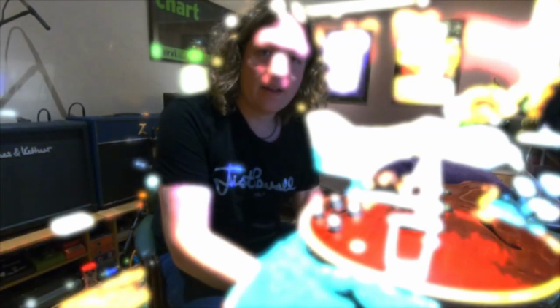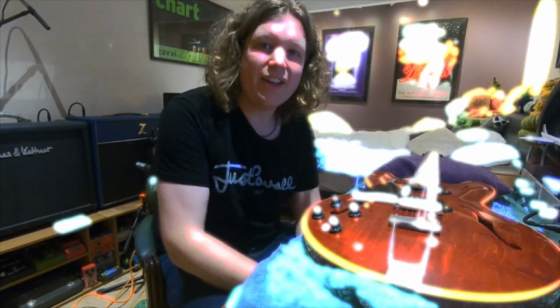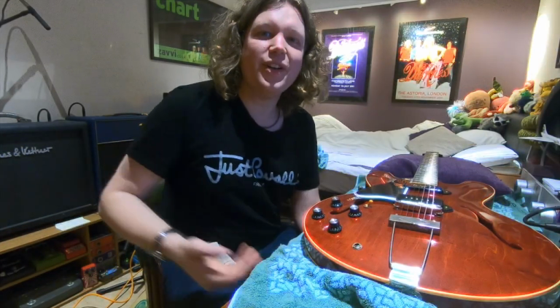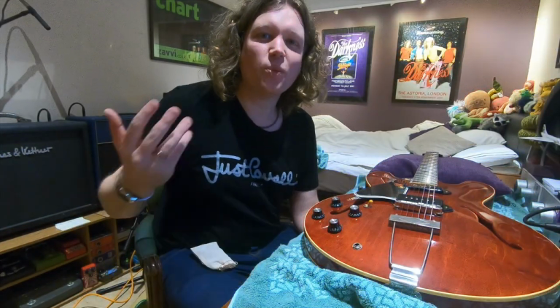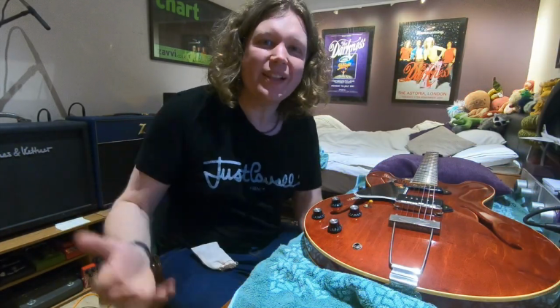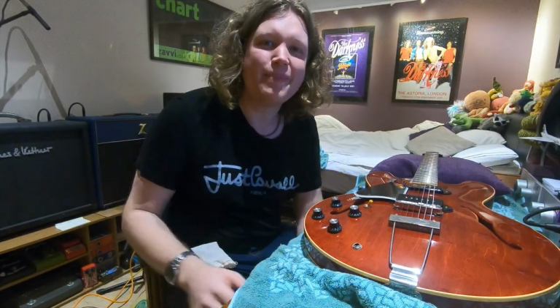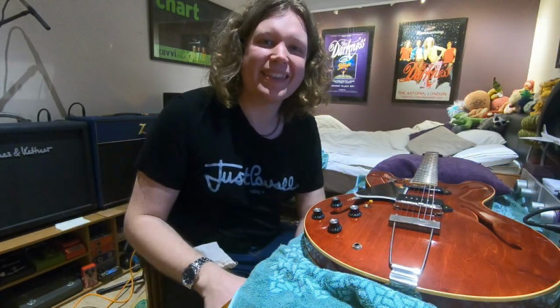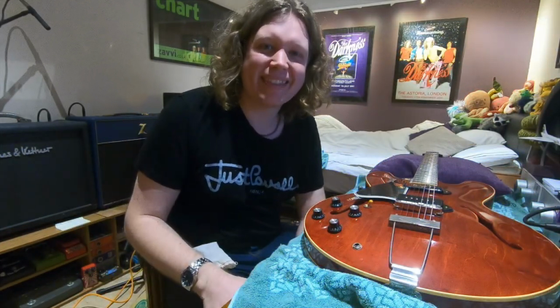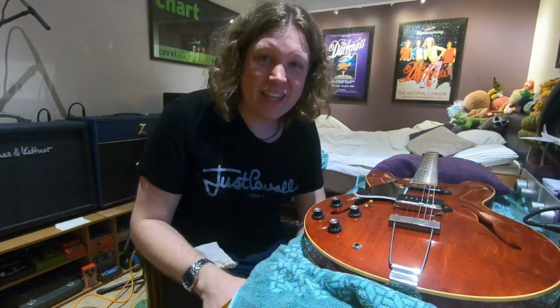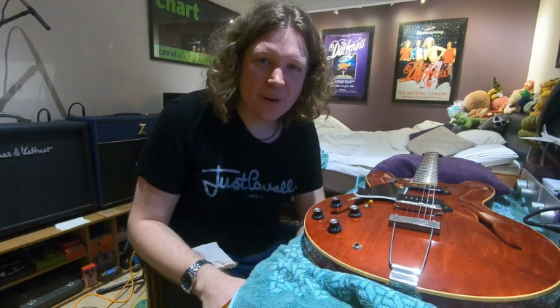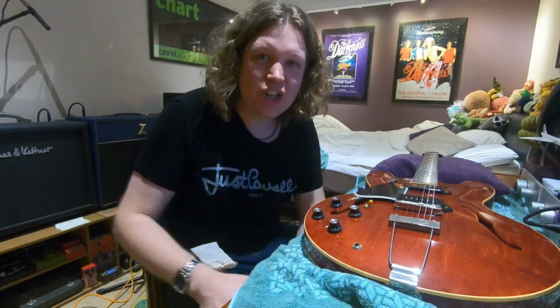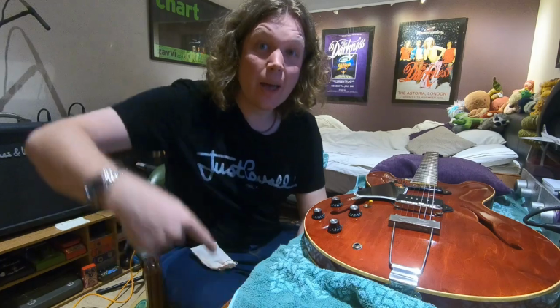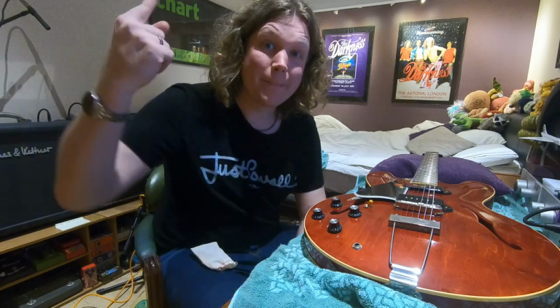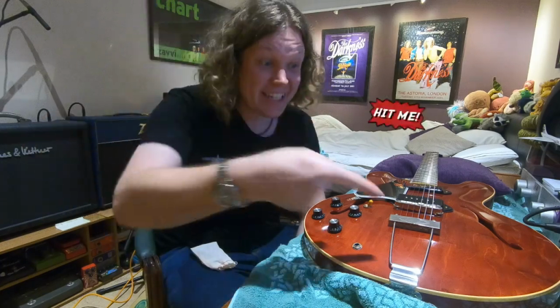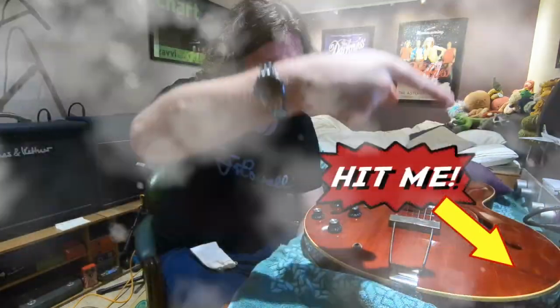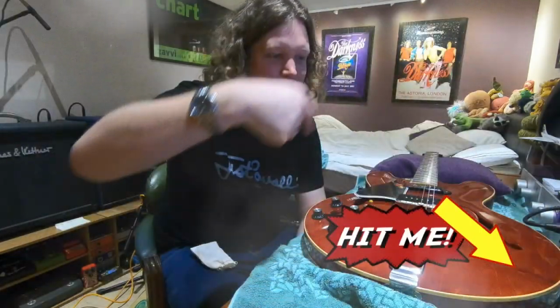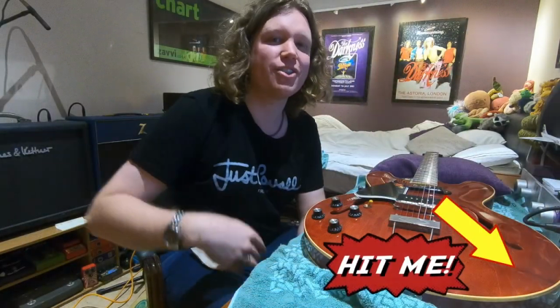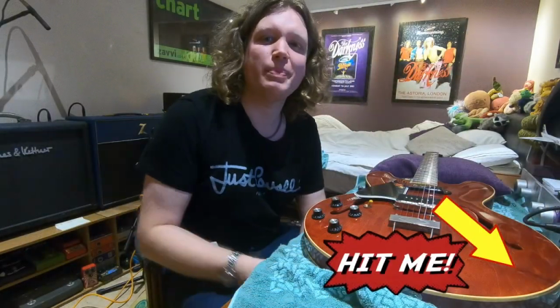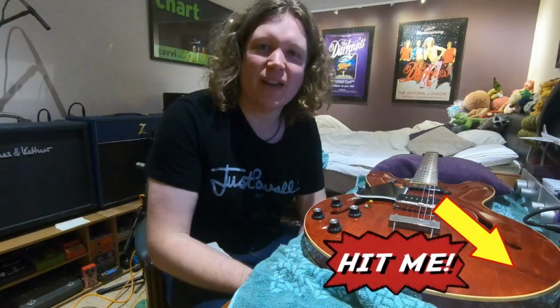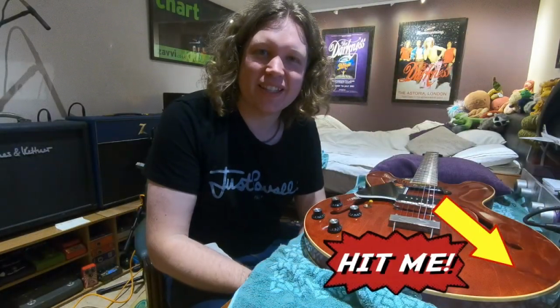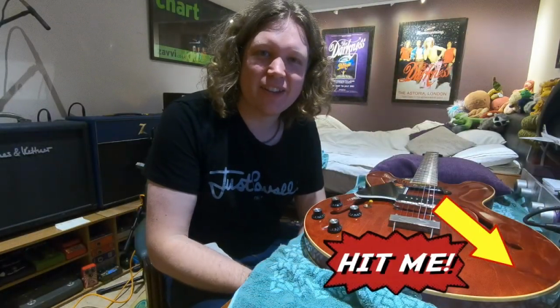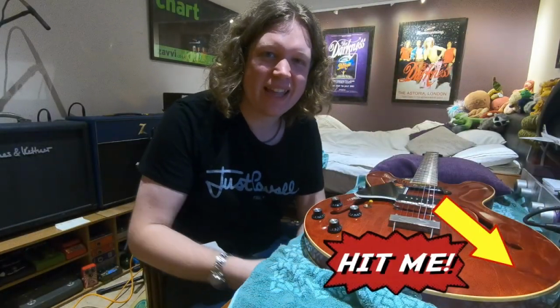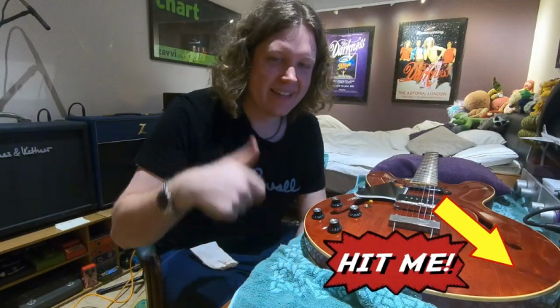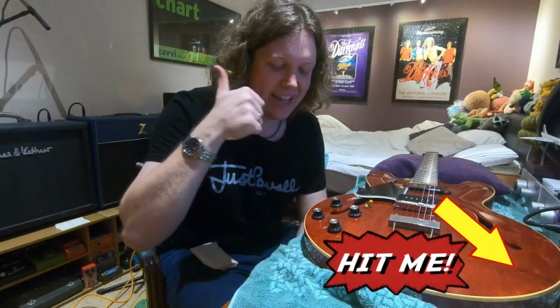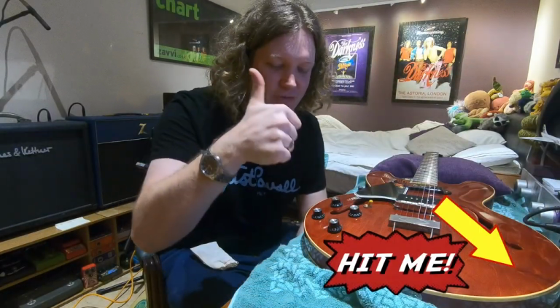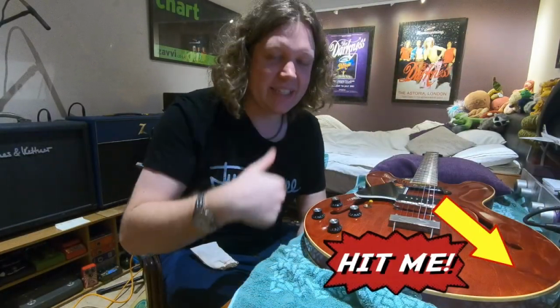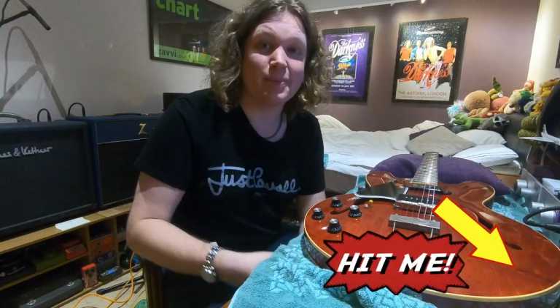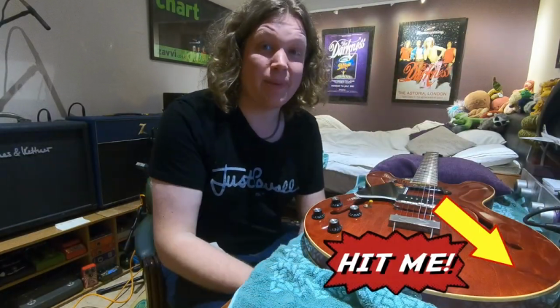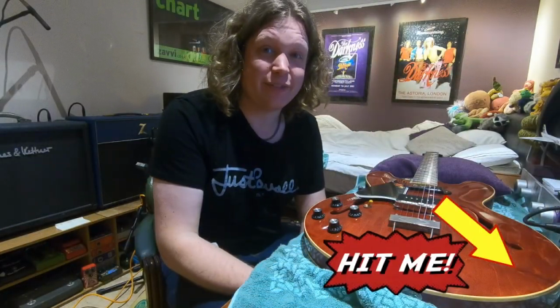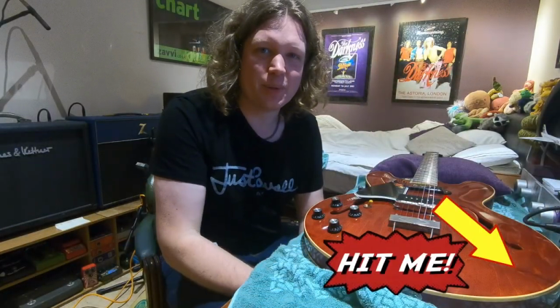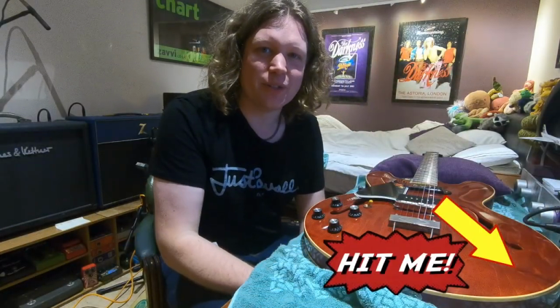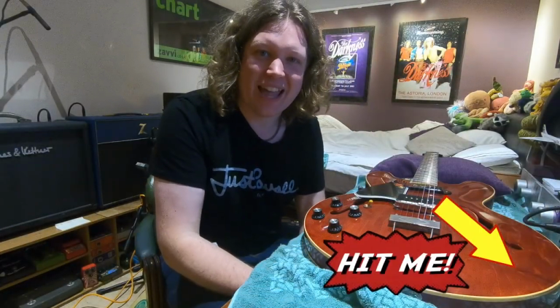Hi folks, welcome back. Thank you for watching. Please do hit subscribe if you haven't done so yet — it really does make a big difference when you do that.